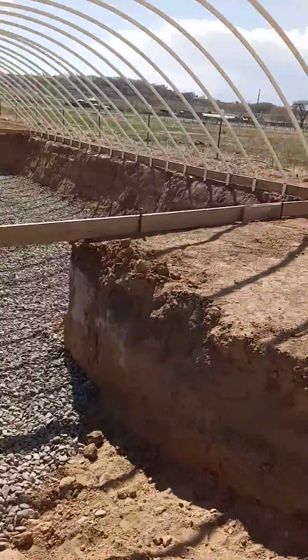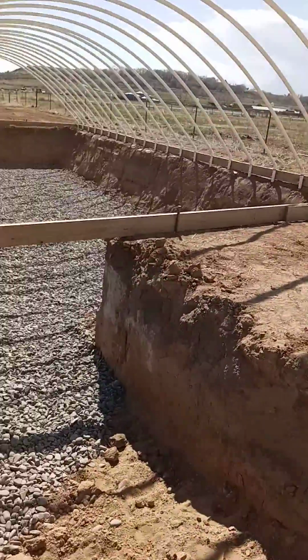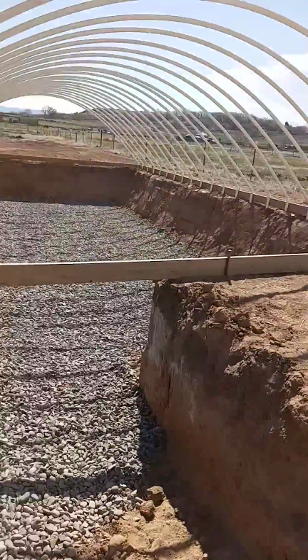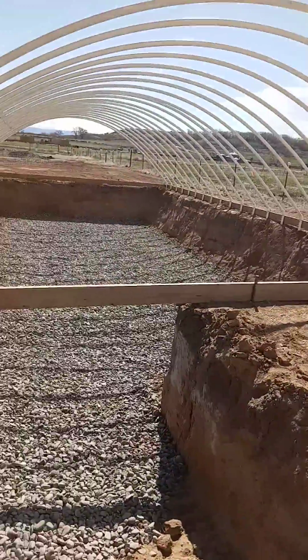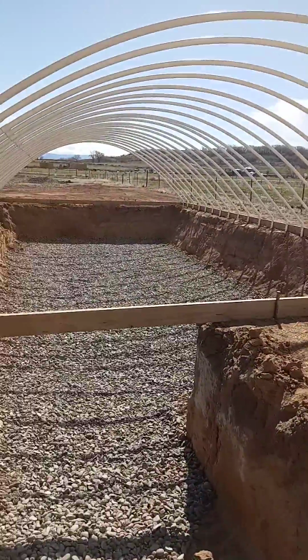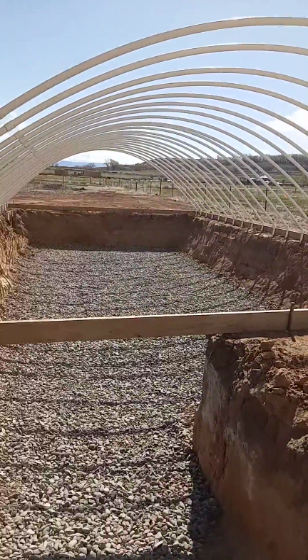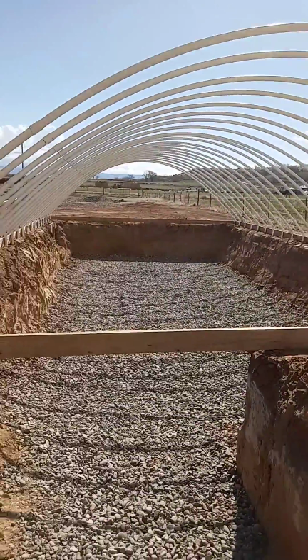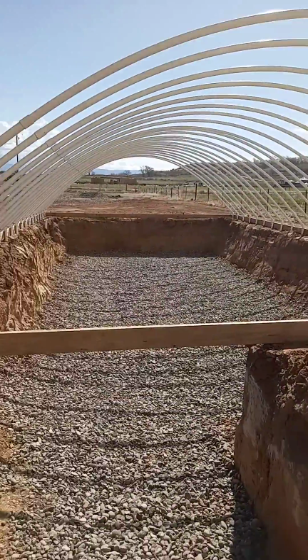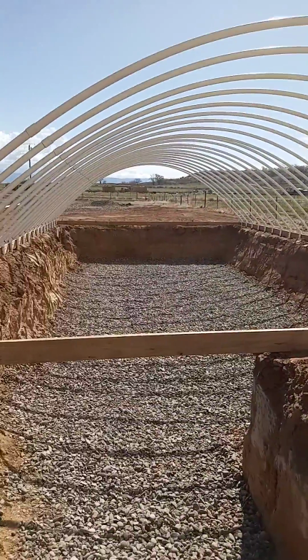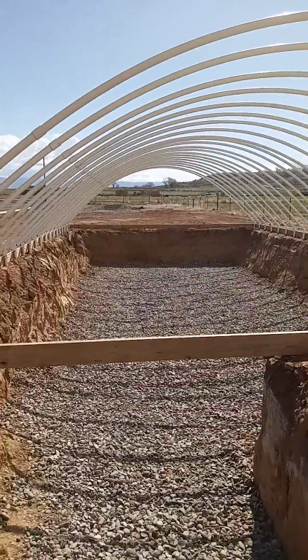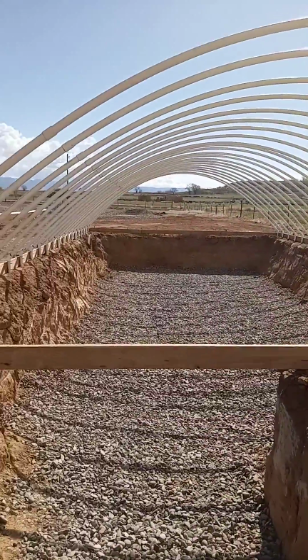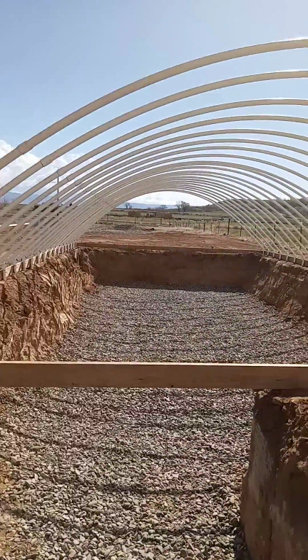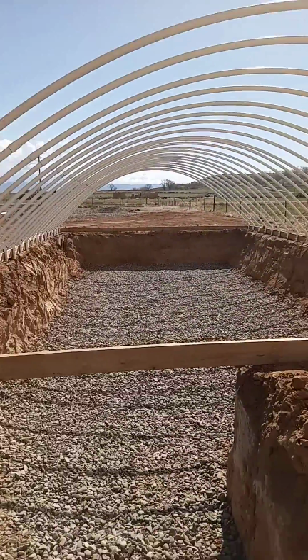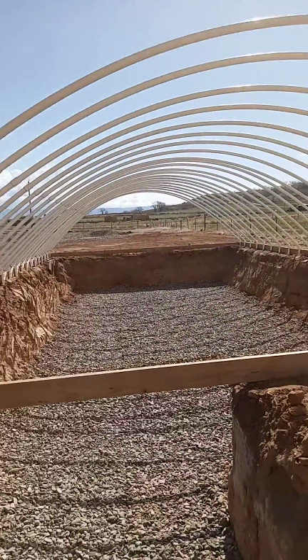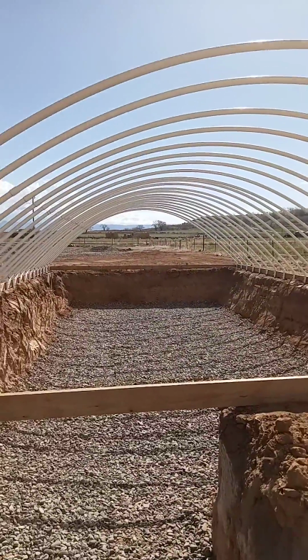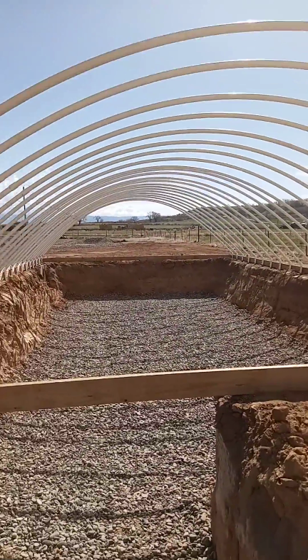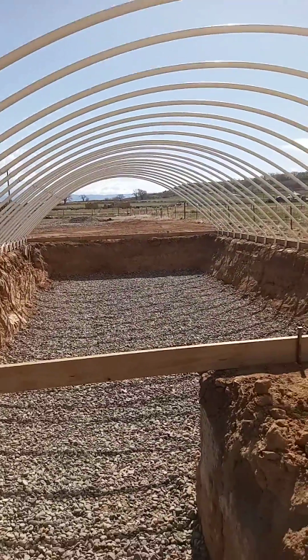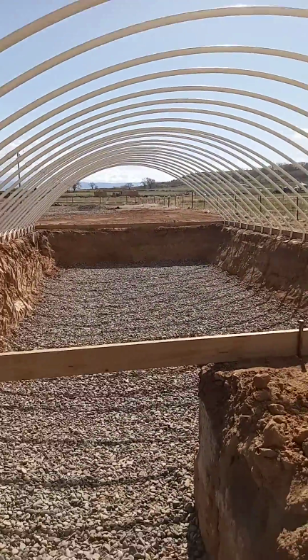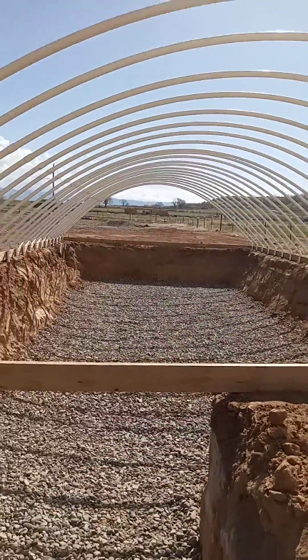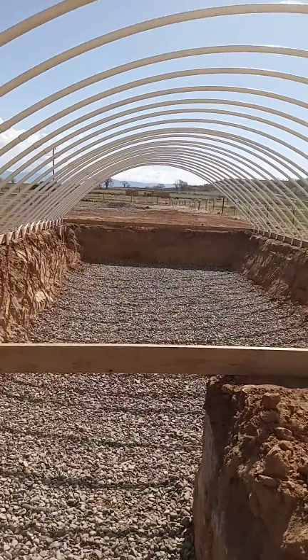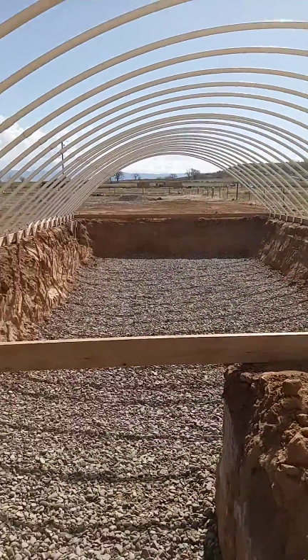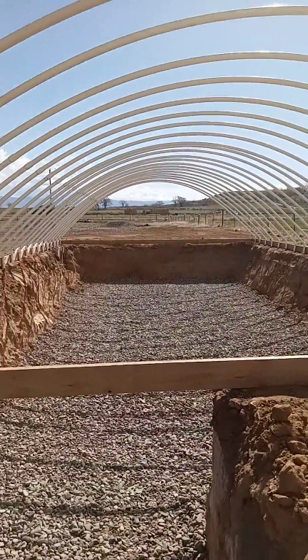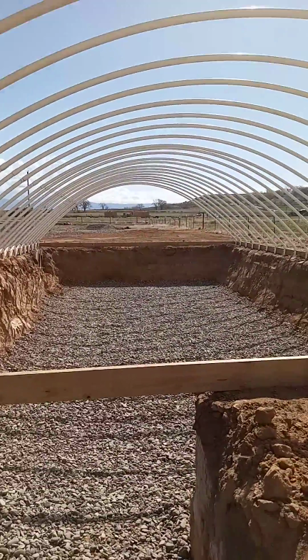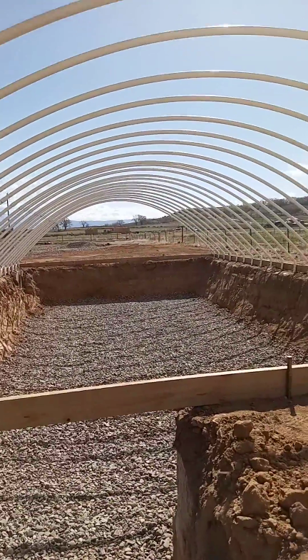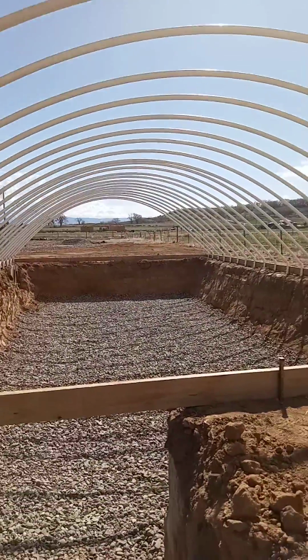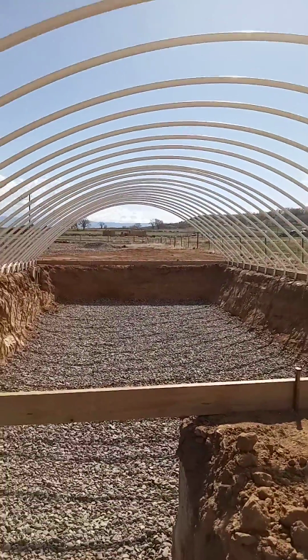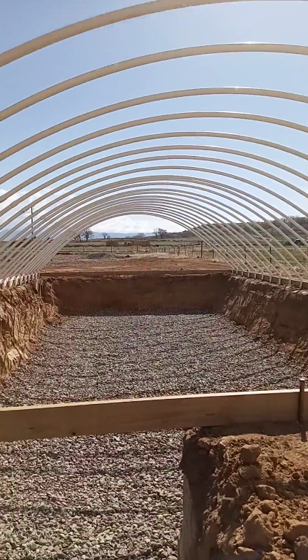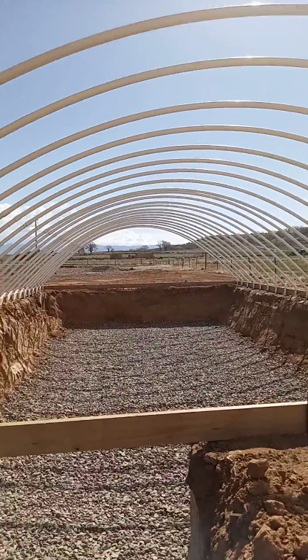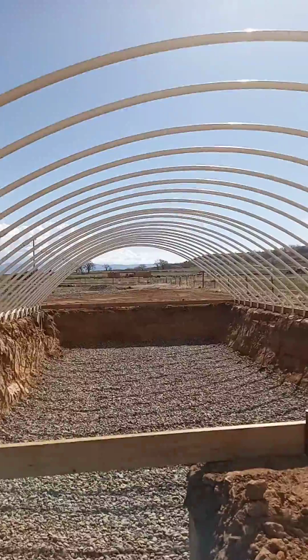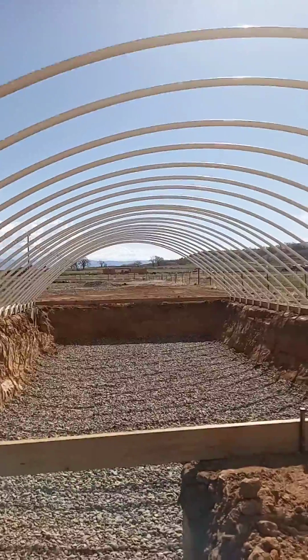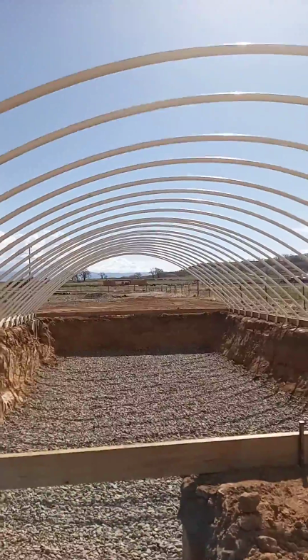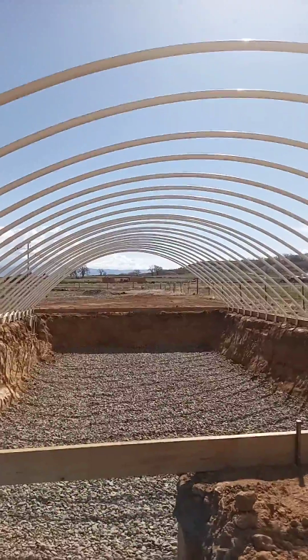Ended up with just over 10 feet at the highest point from the ground to the top of the hoops.